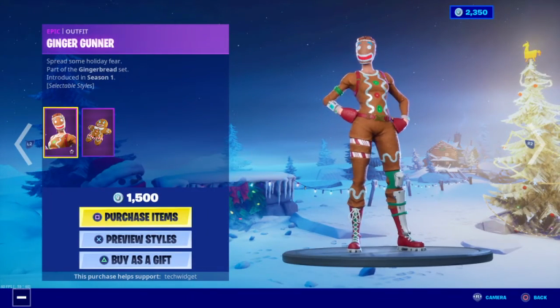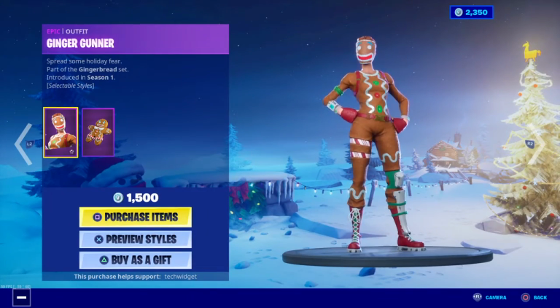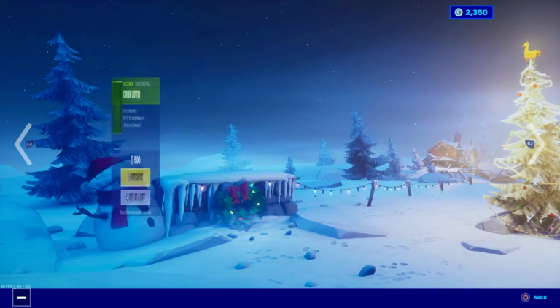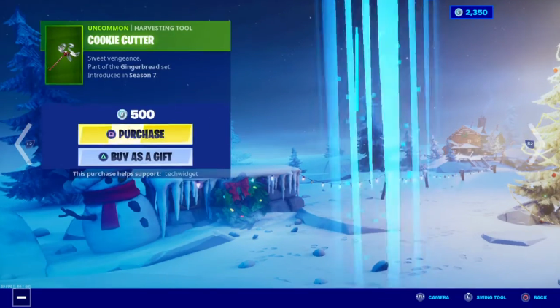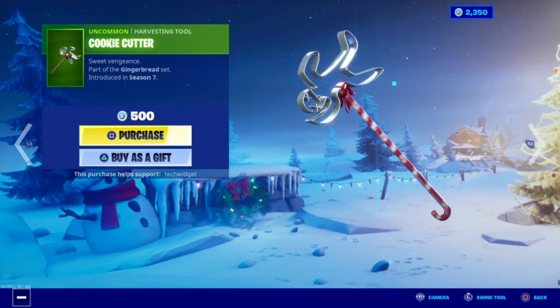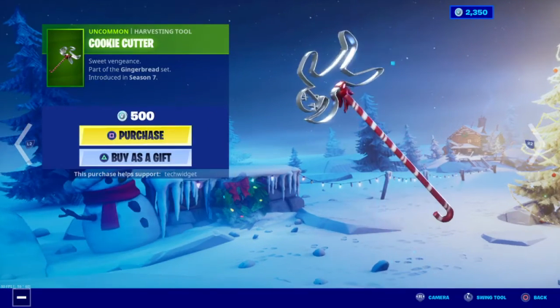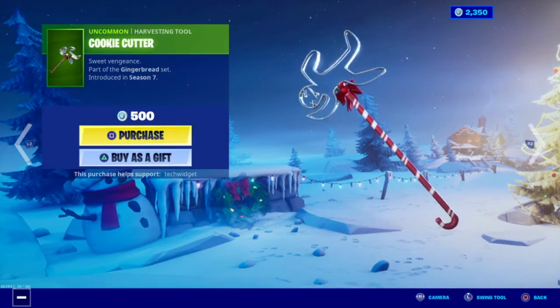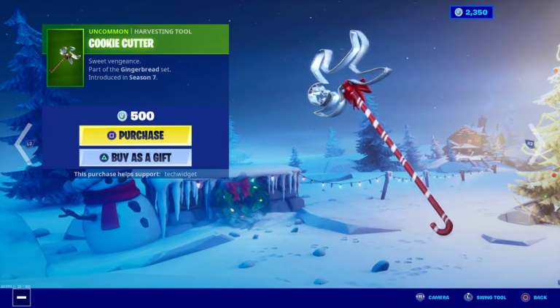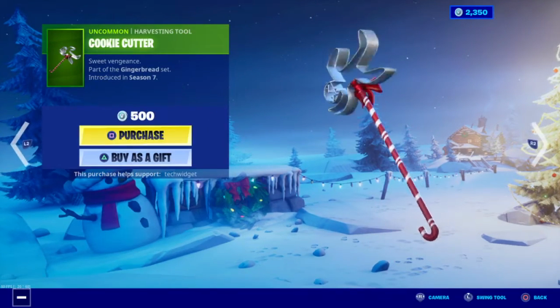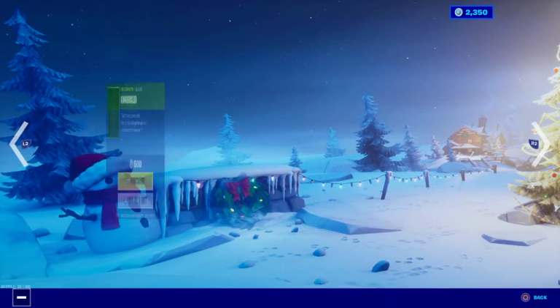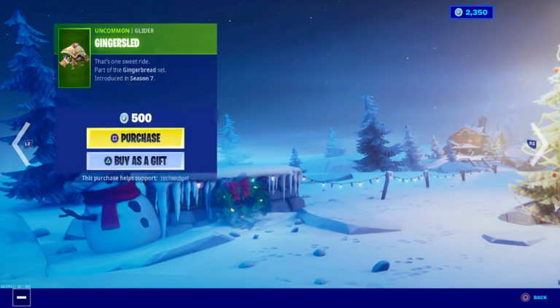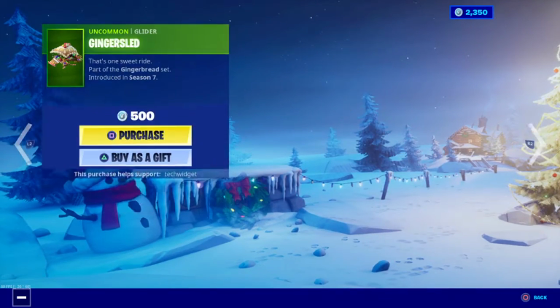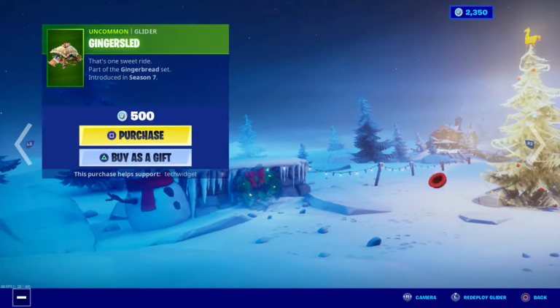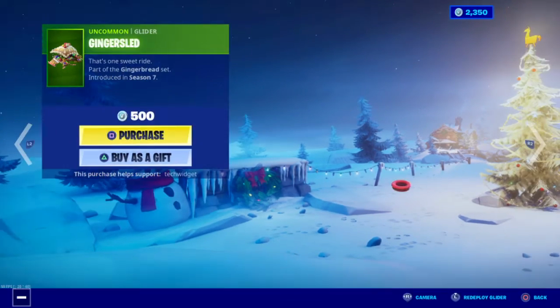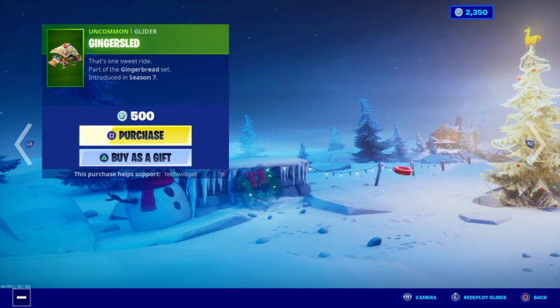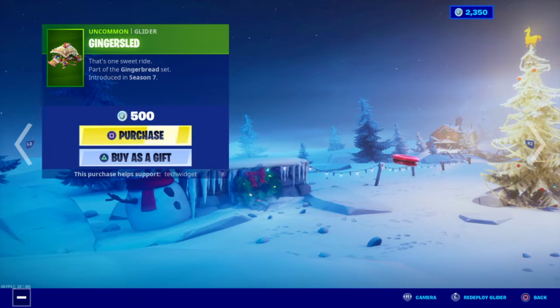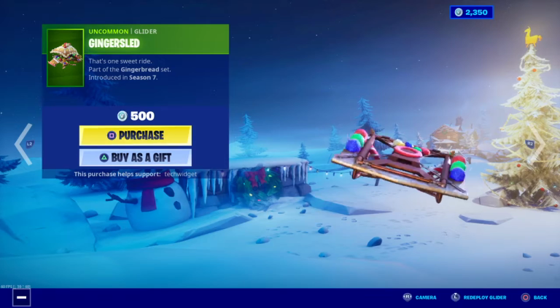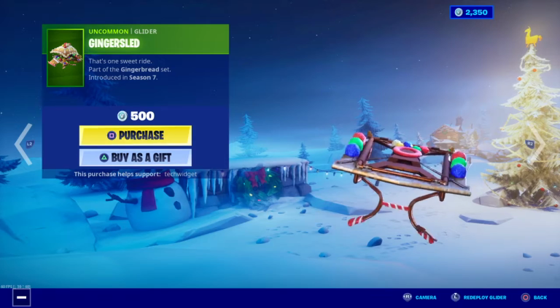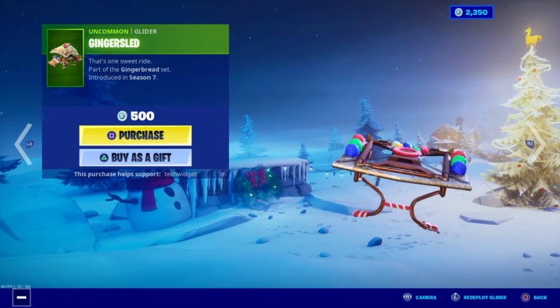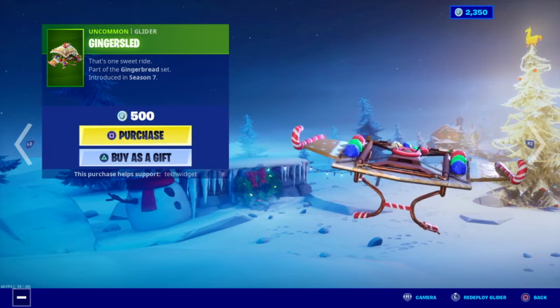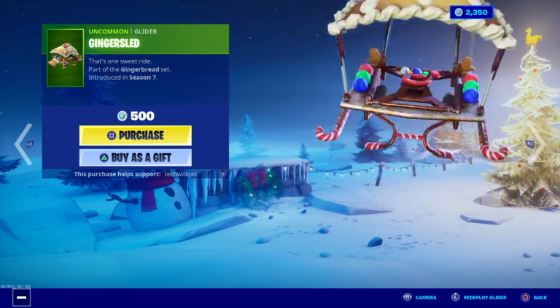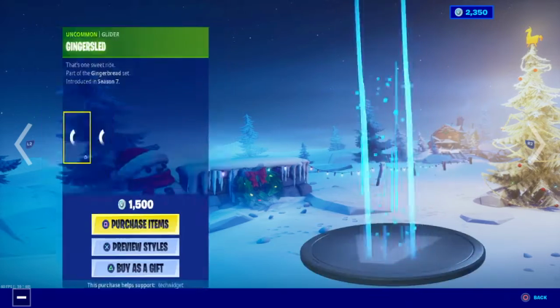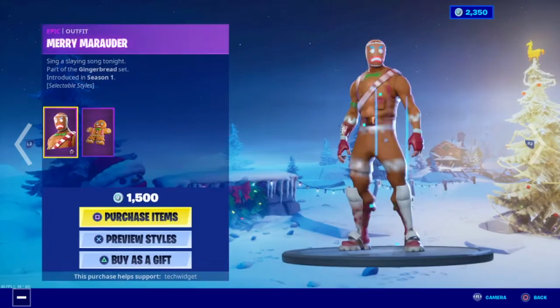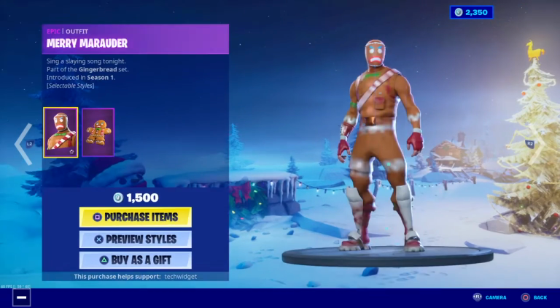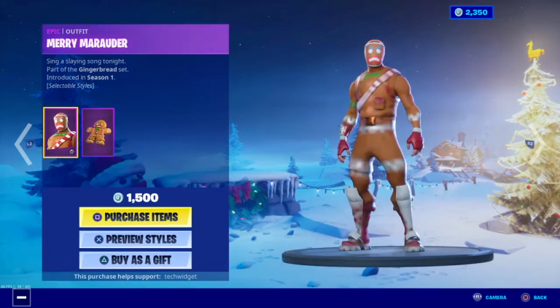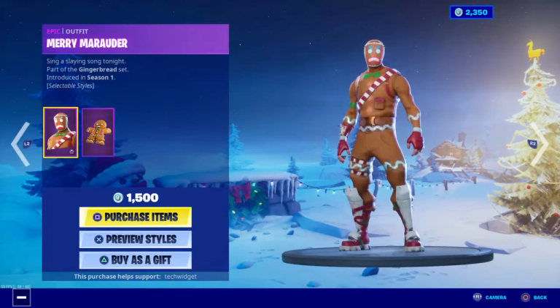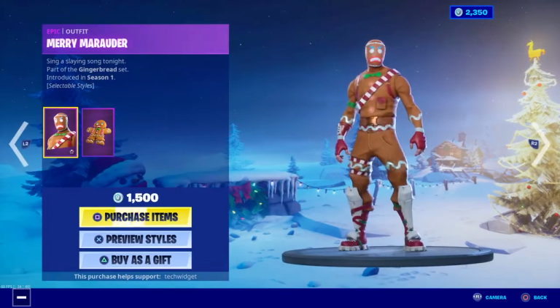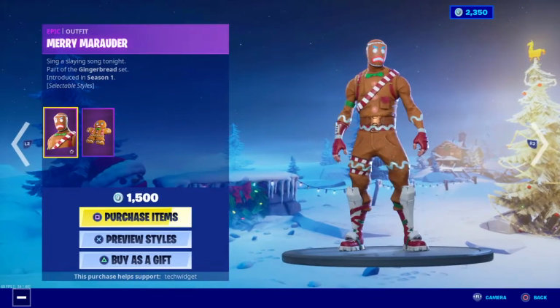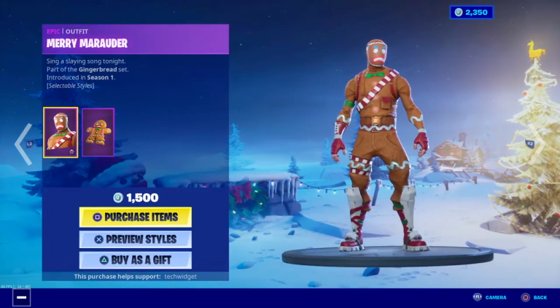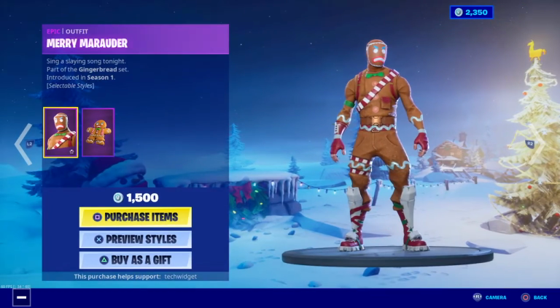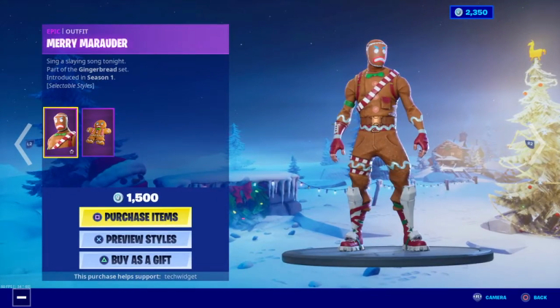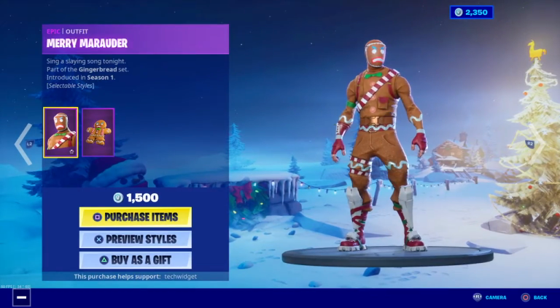Ginger Gunner, Cookie Cutter, Ginger Sled, and Merry Morander.